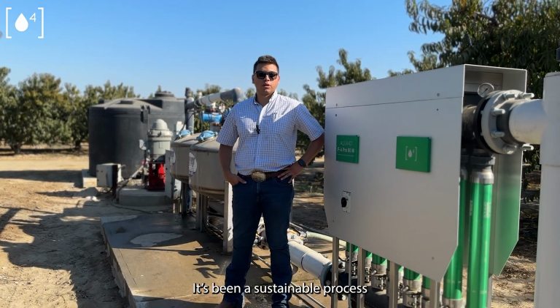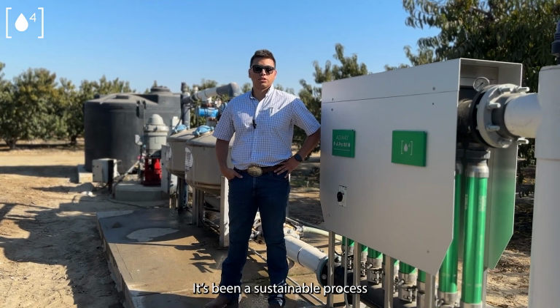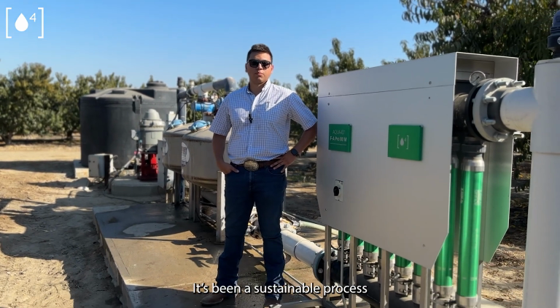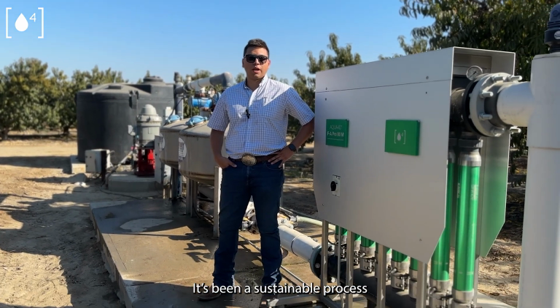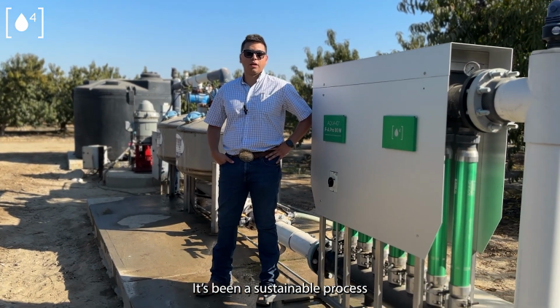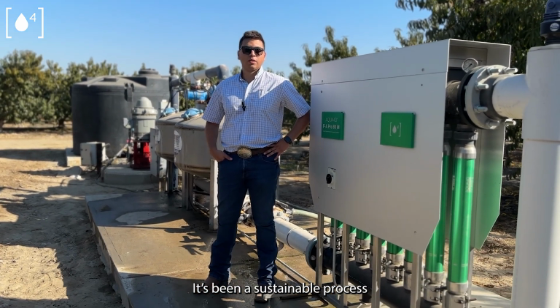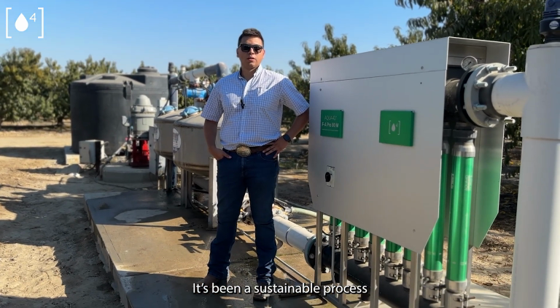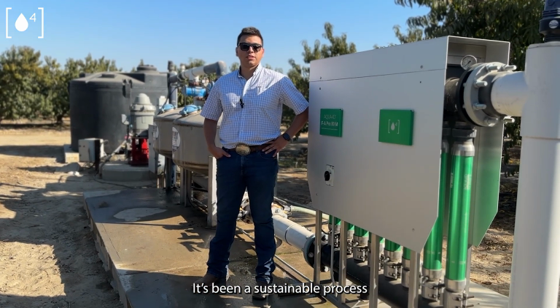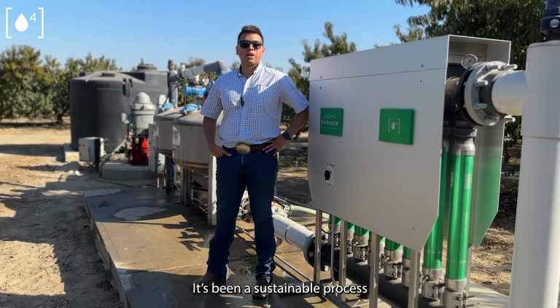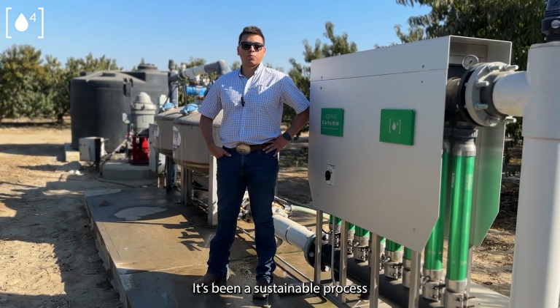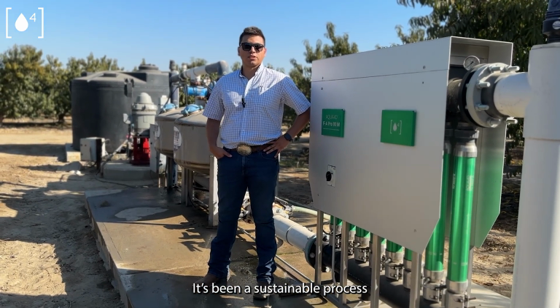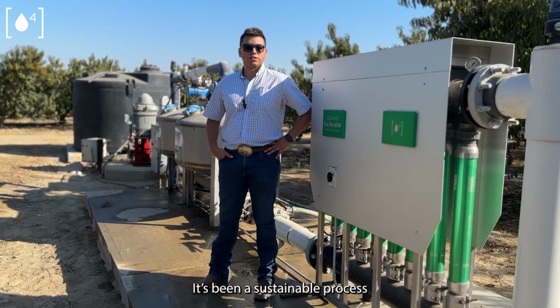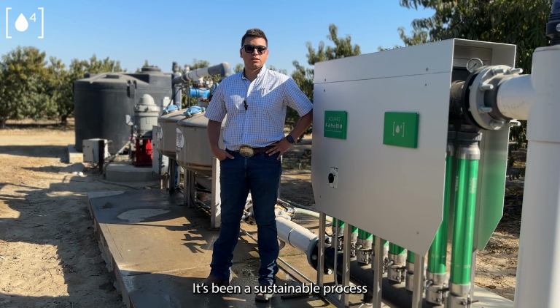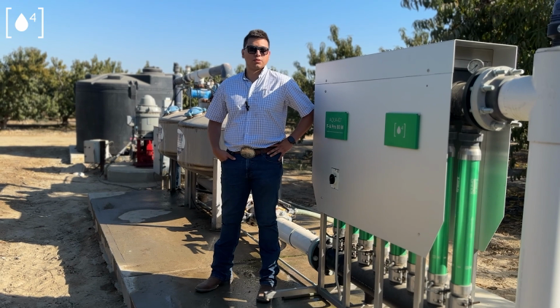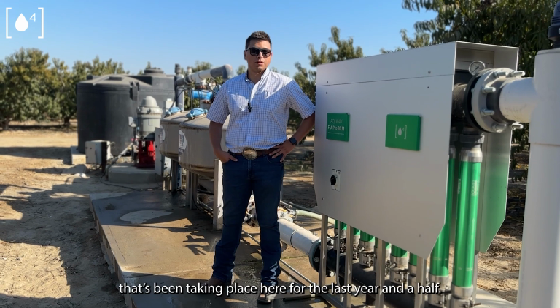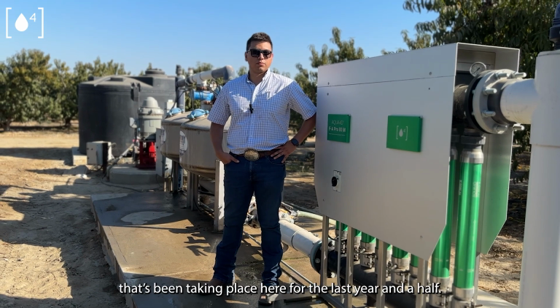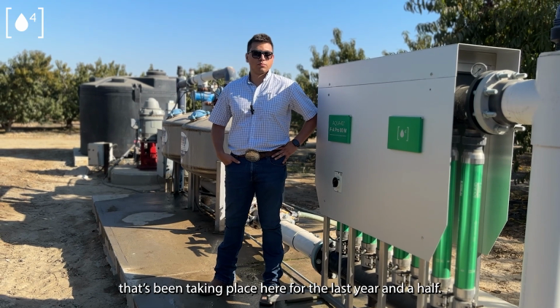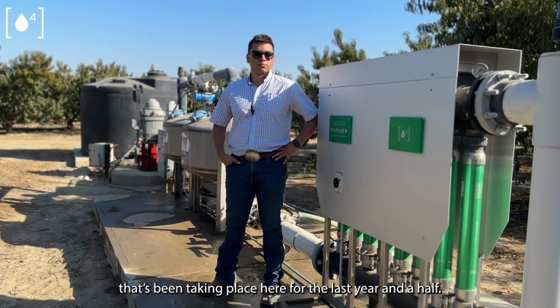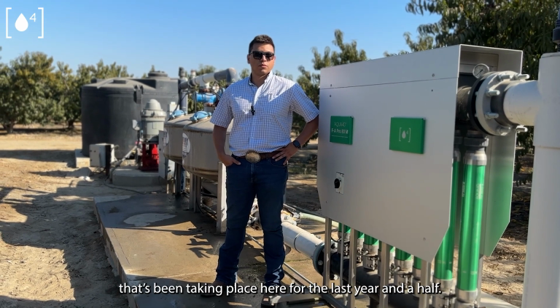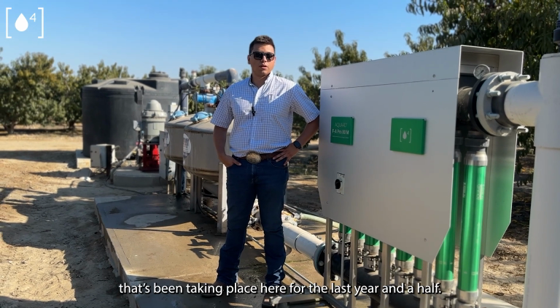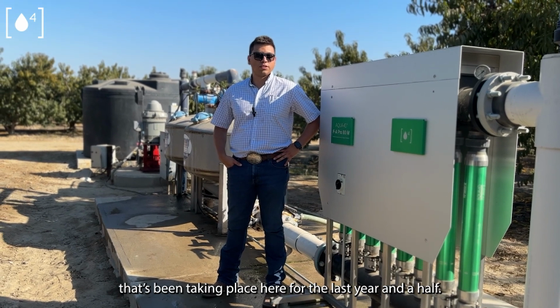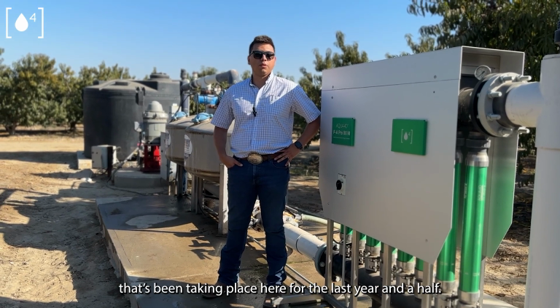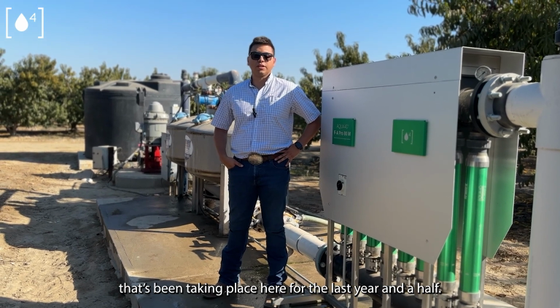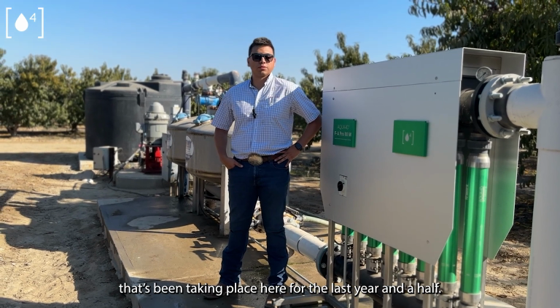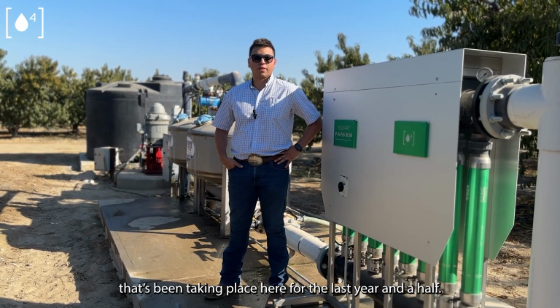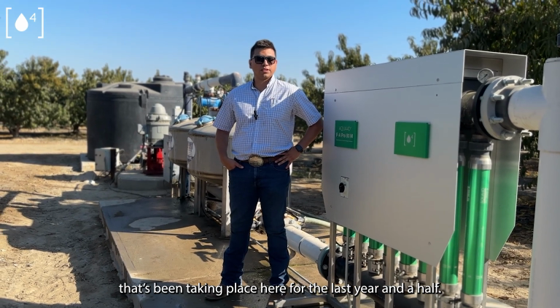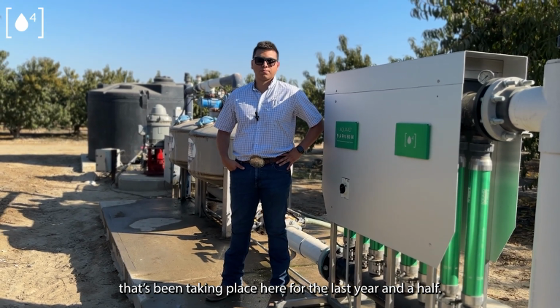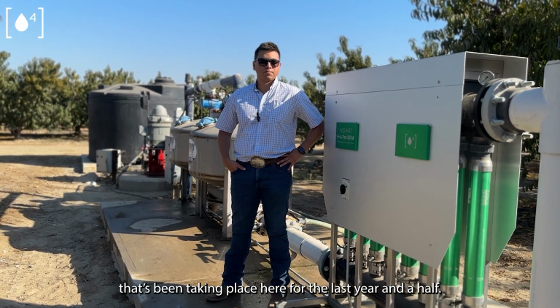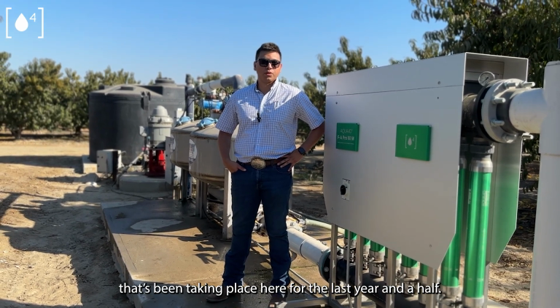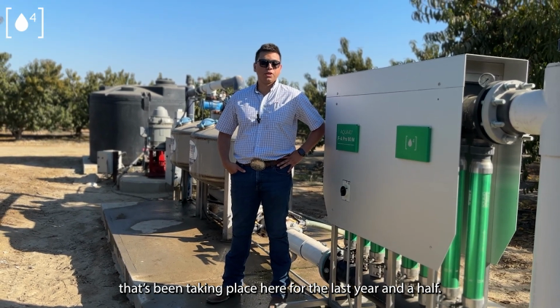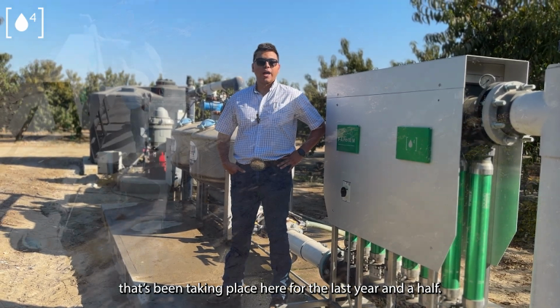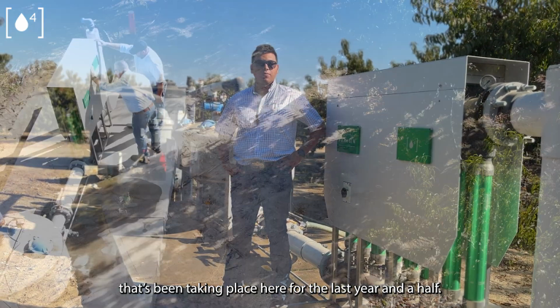It's been a sustainable process that's been taking place here for the last year and a half.